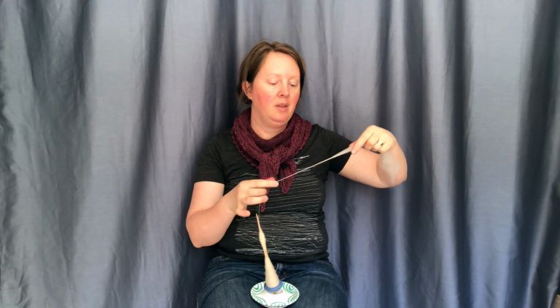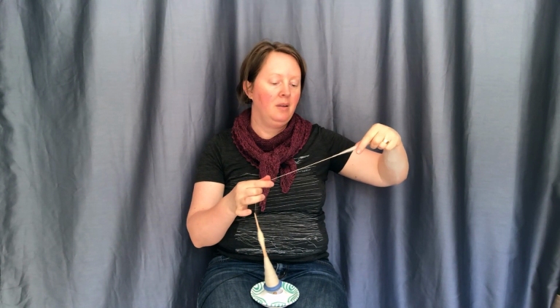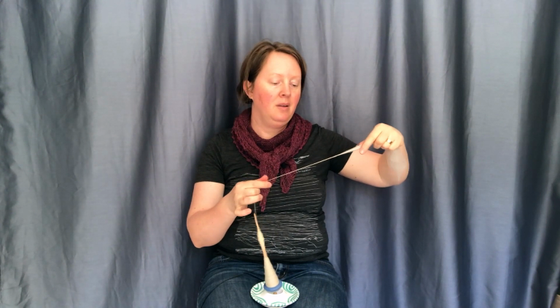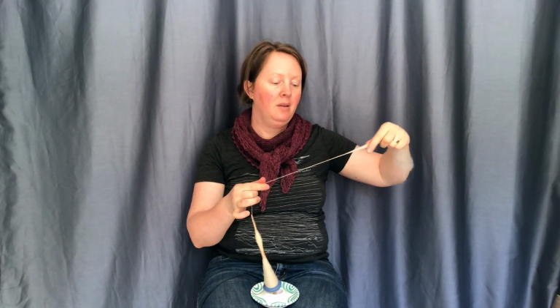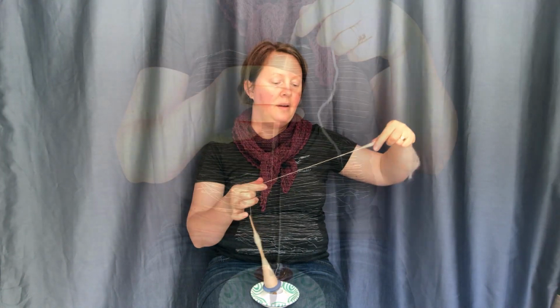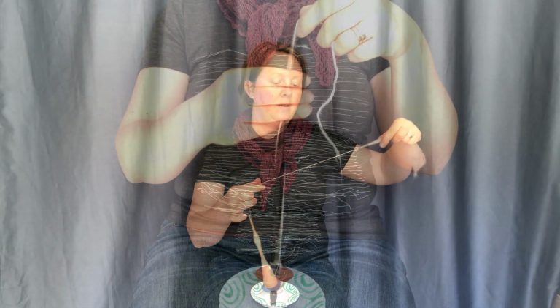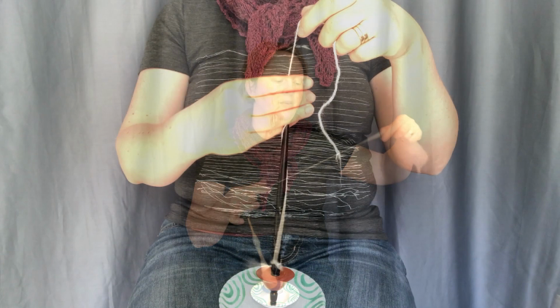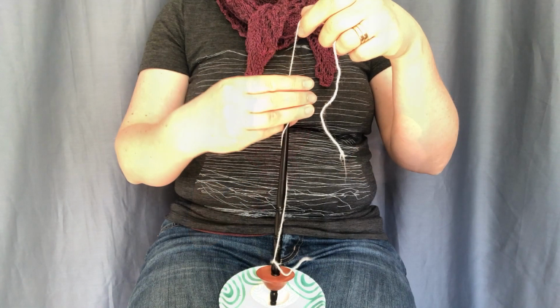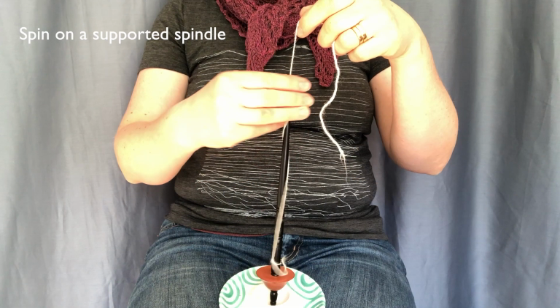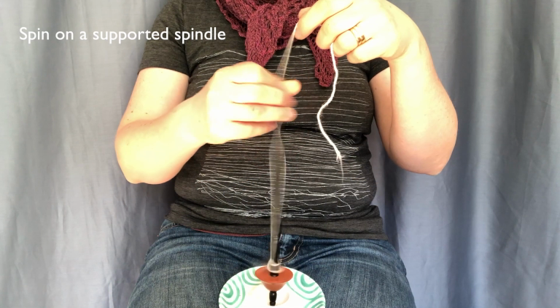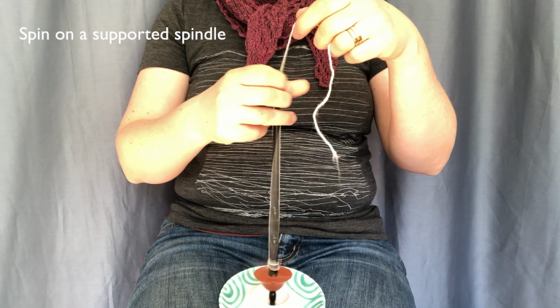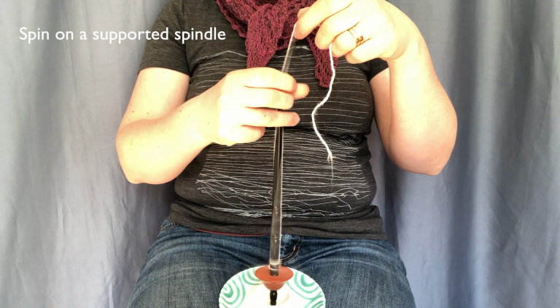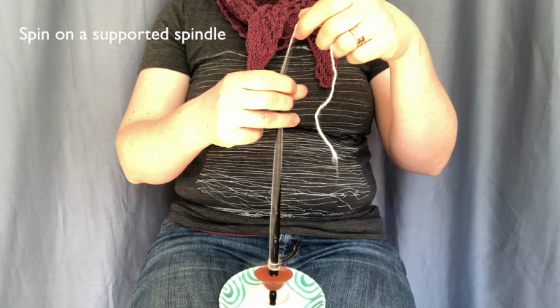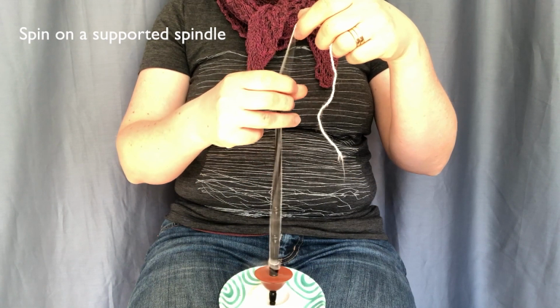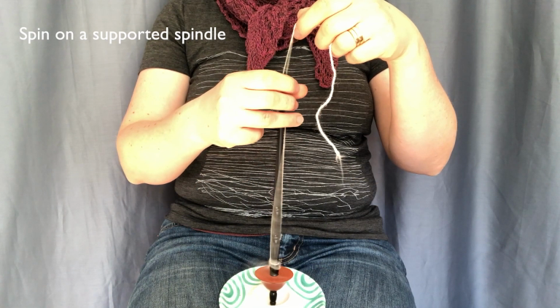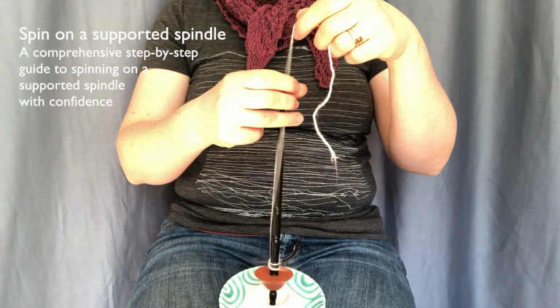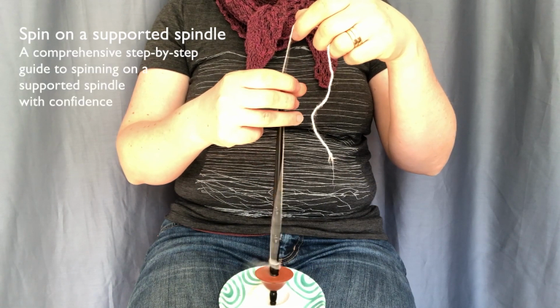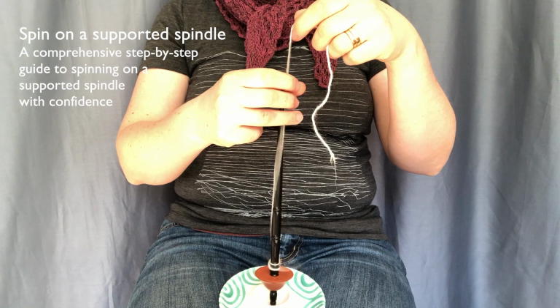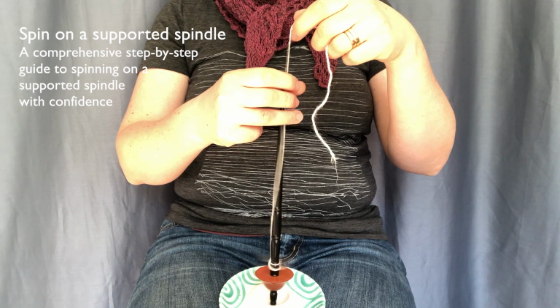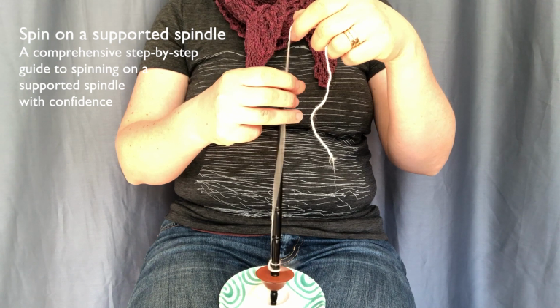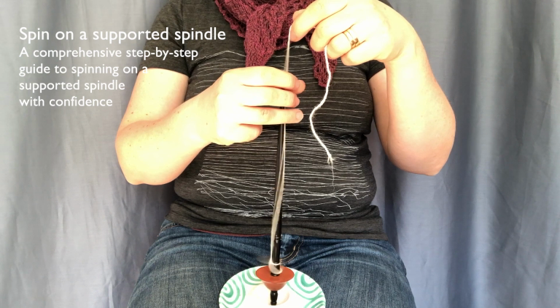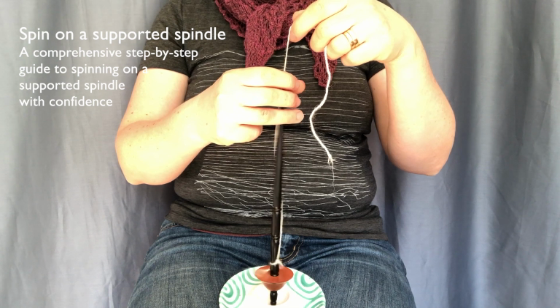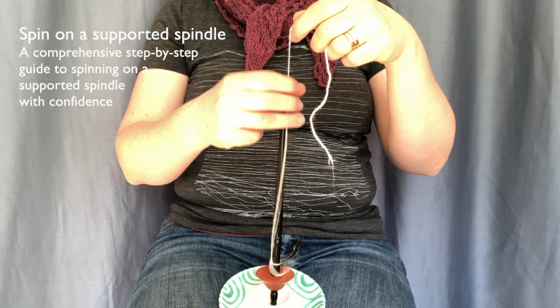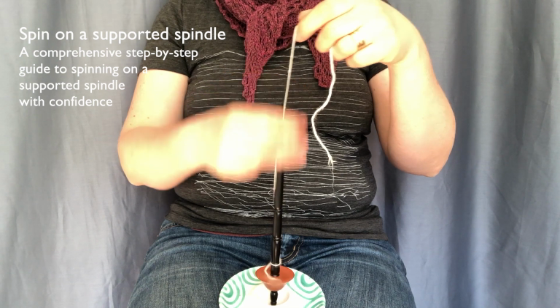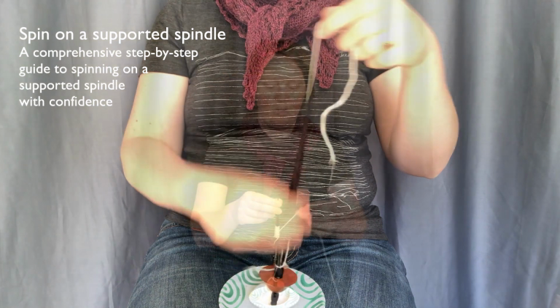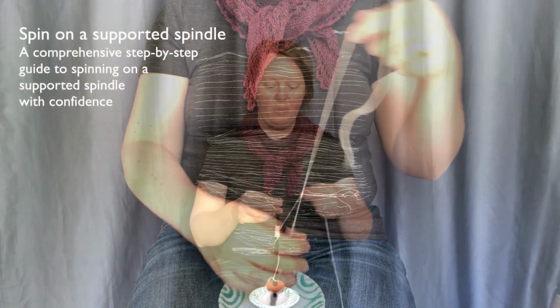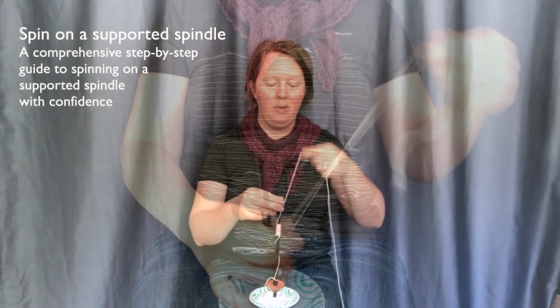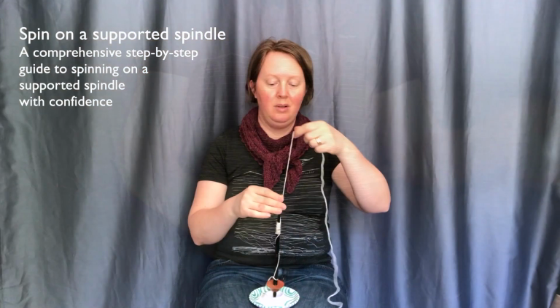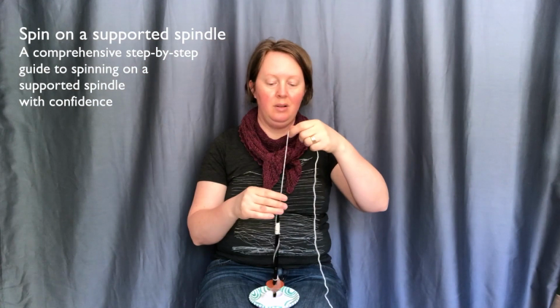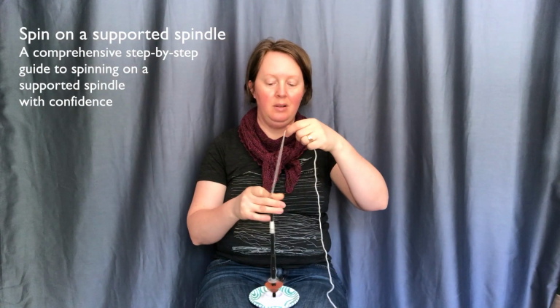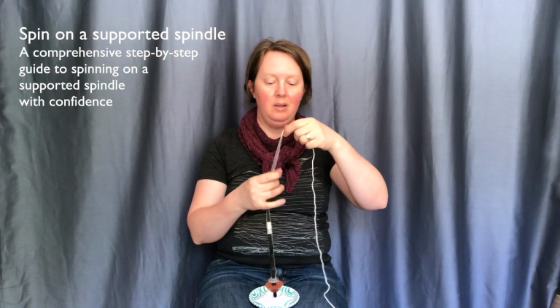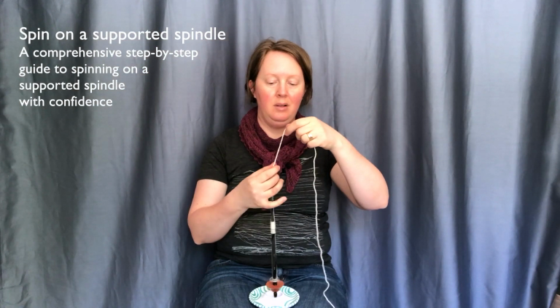Welcome to this course in How to Spin on a Supported Spindle — a comprehensive step-by-step guide to spinning on a supported spindle with confidence.